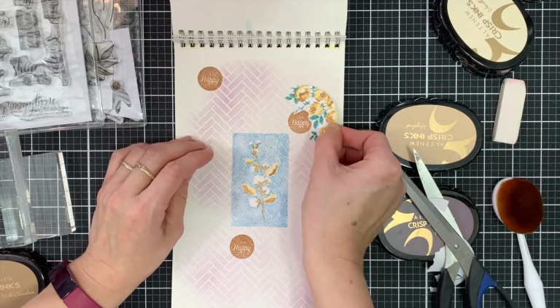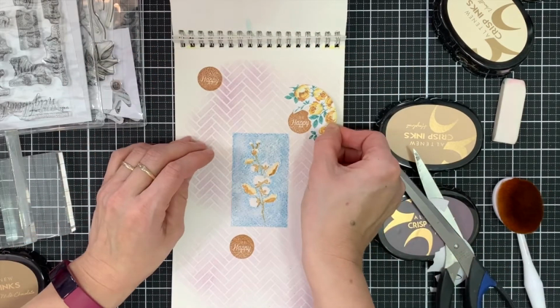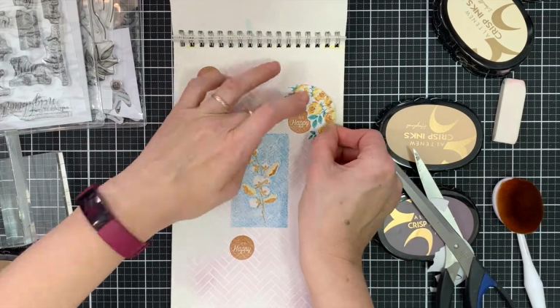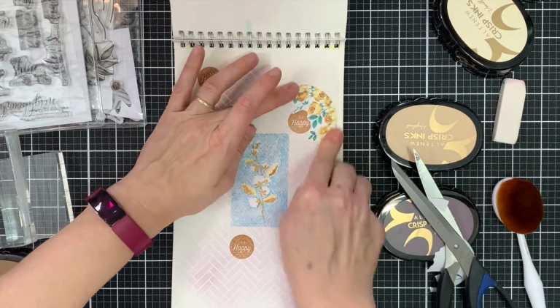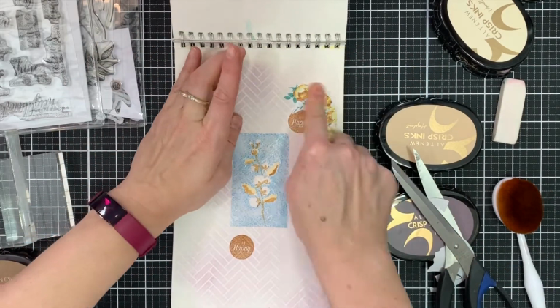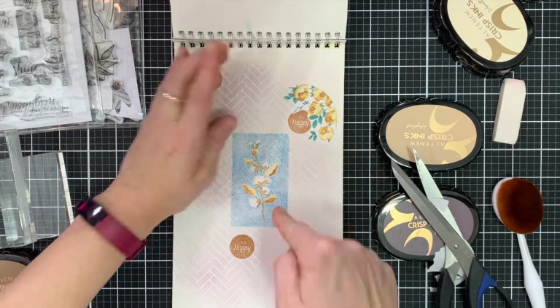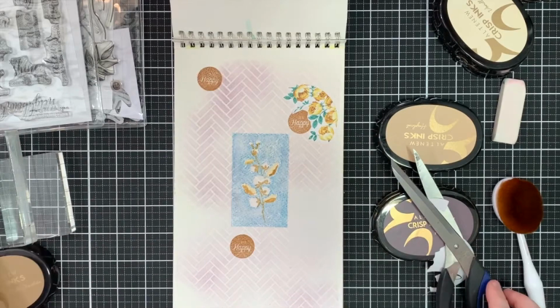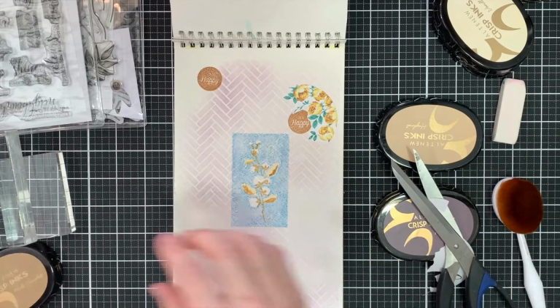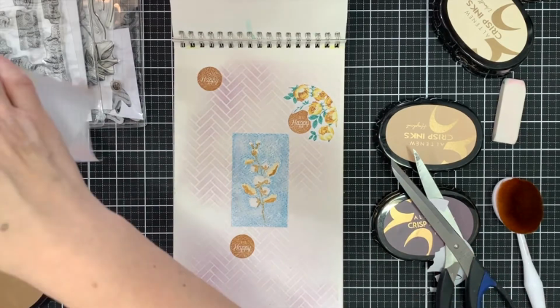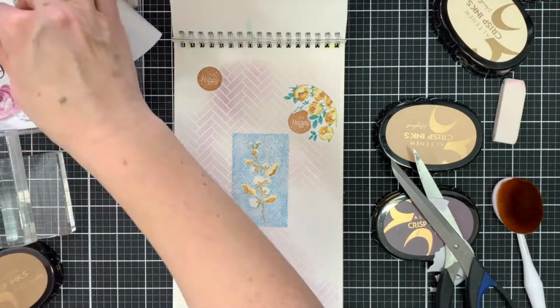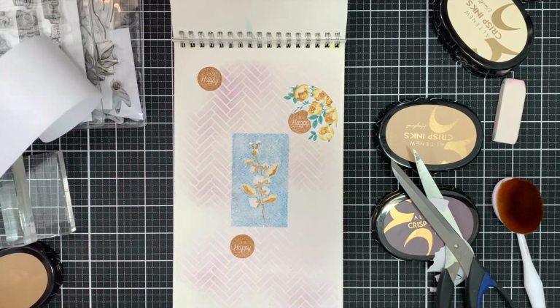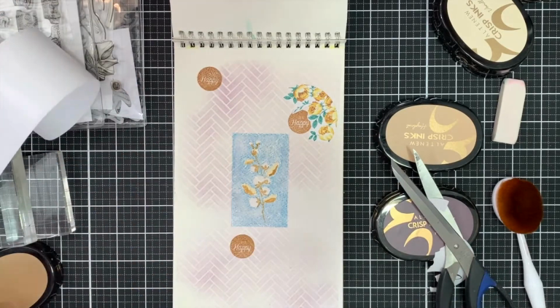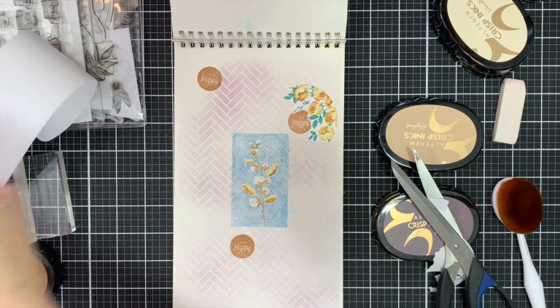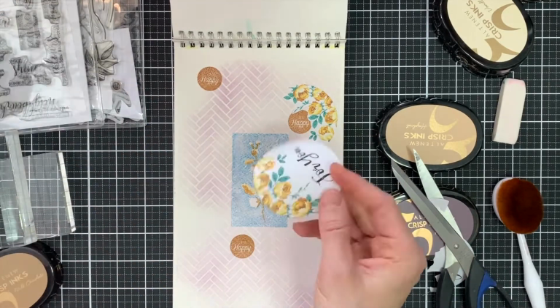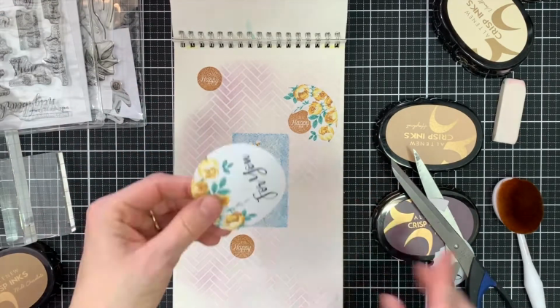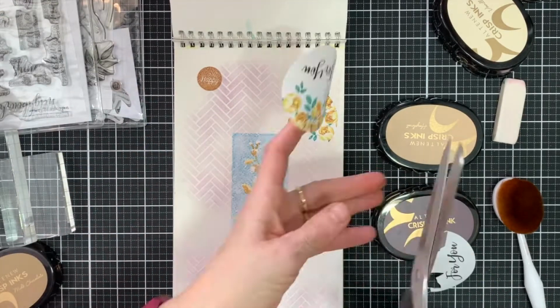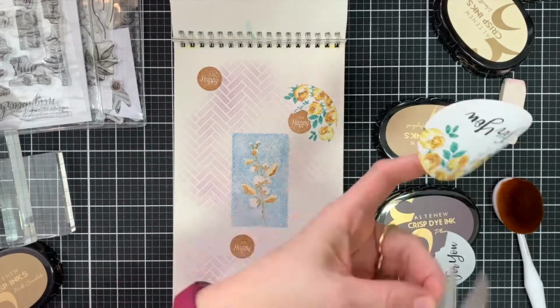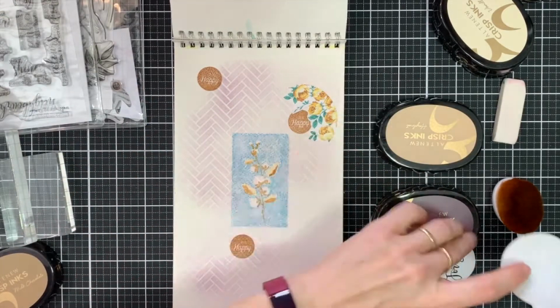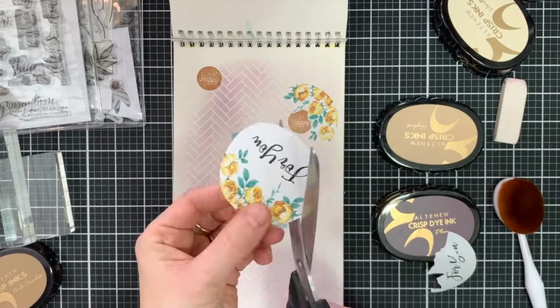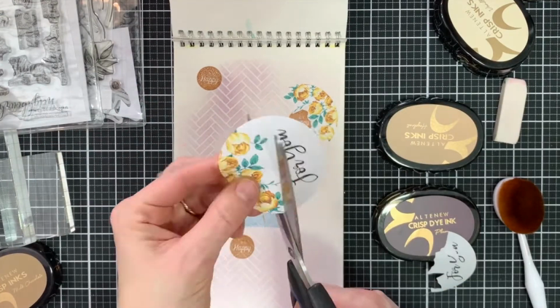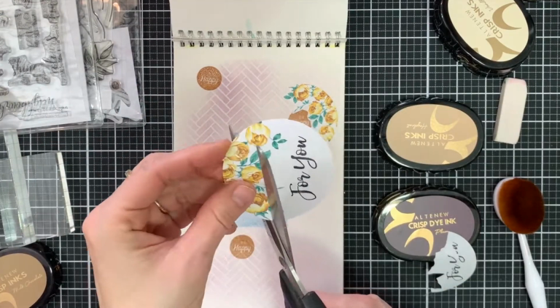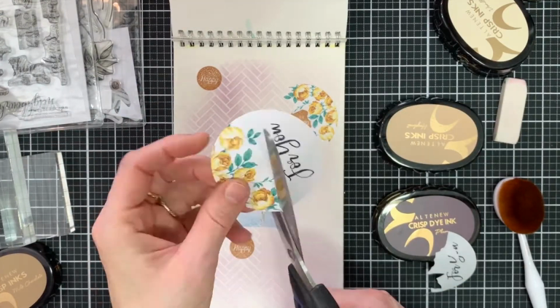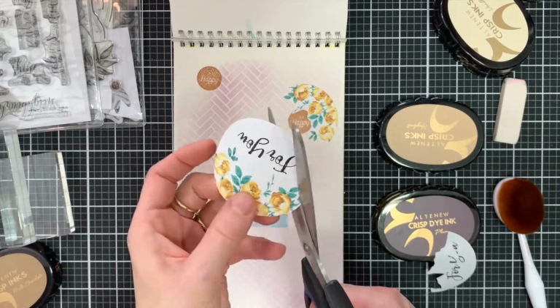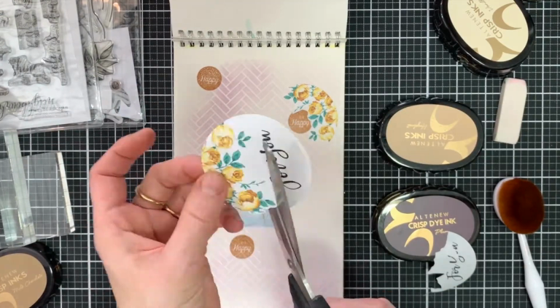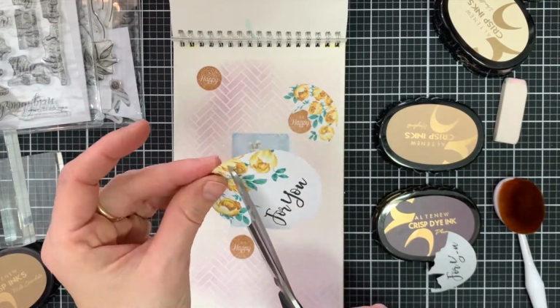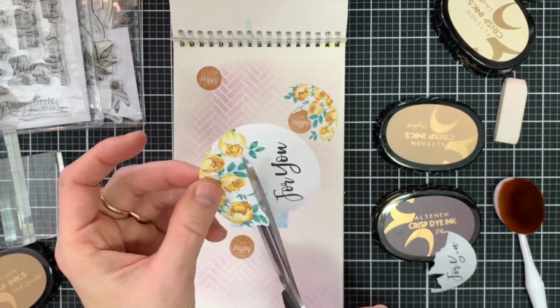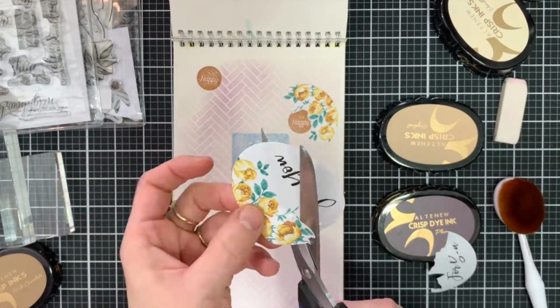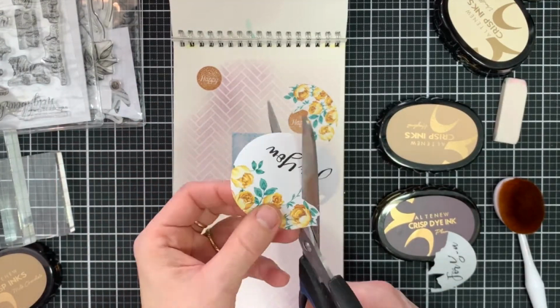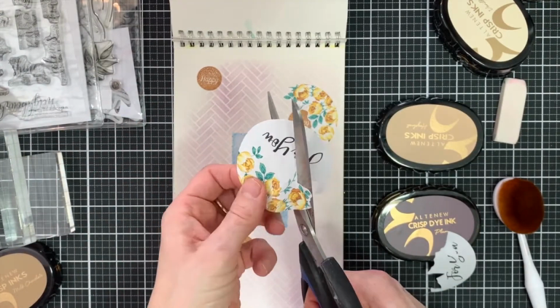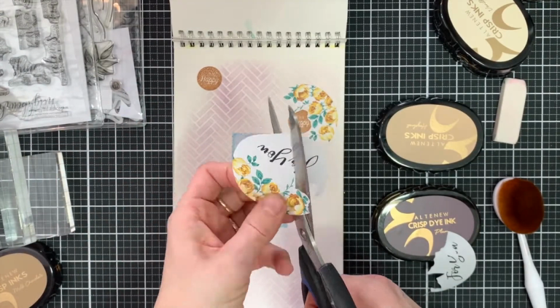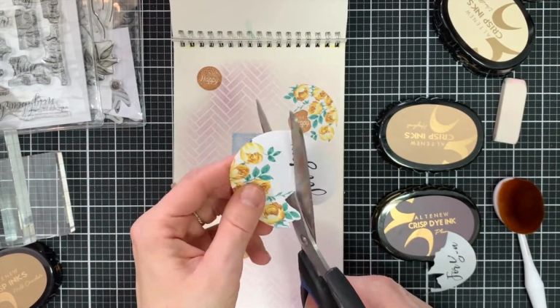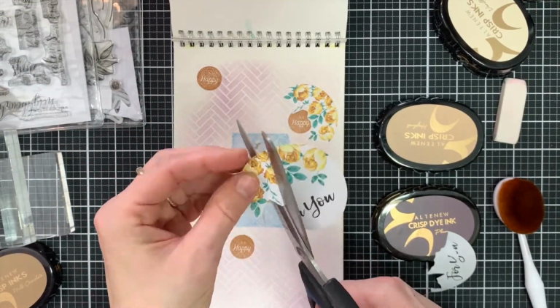You can use these on envelopes but I'm just going to cut them up and add them to my little art journal page.